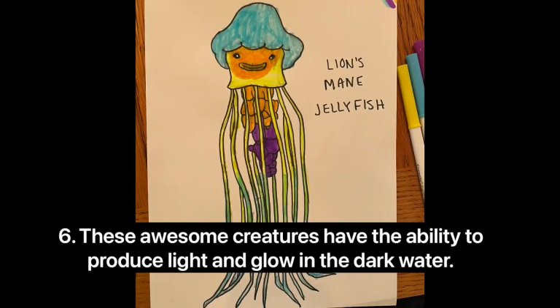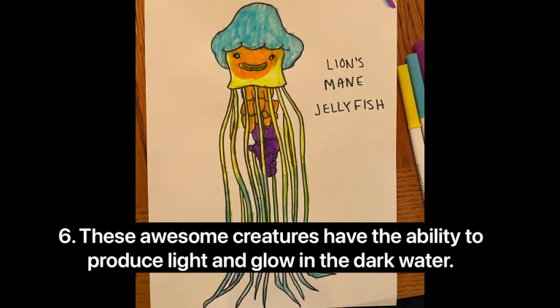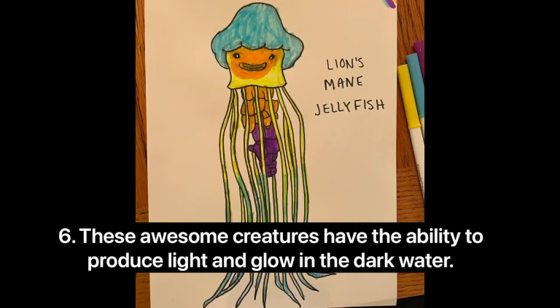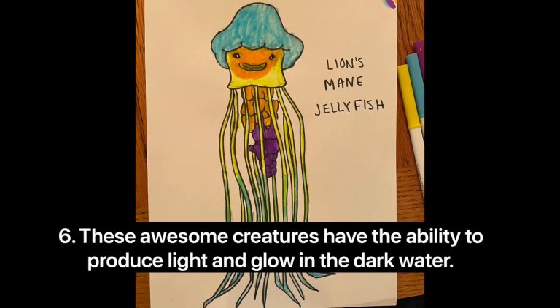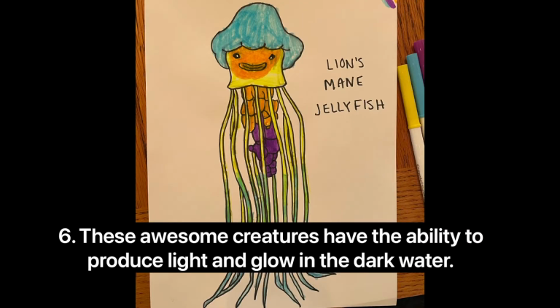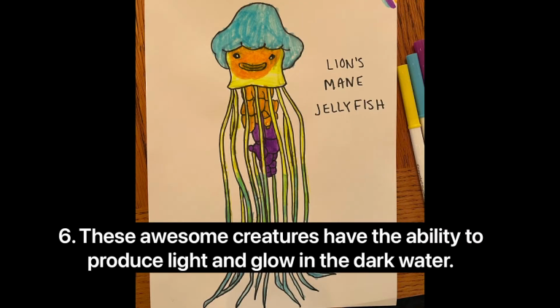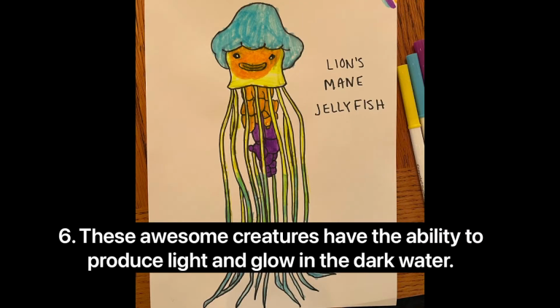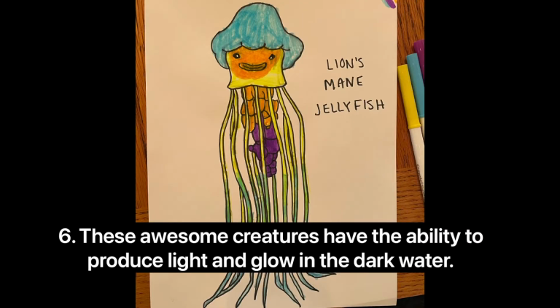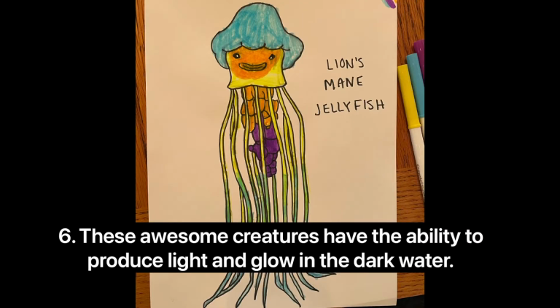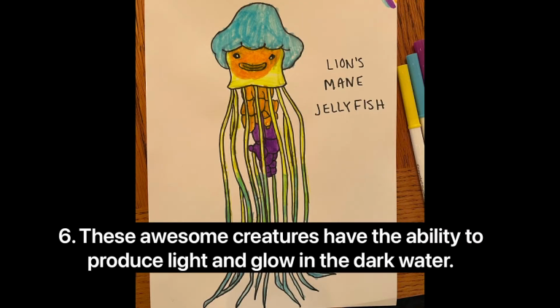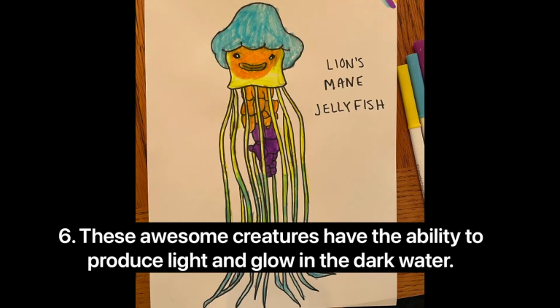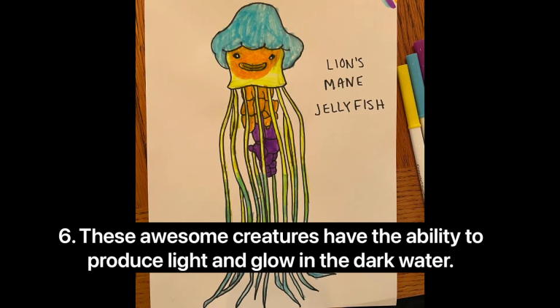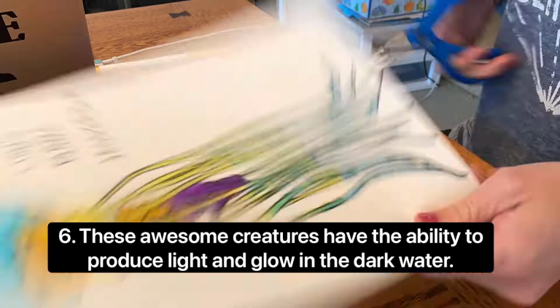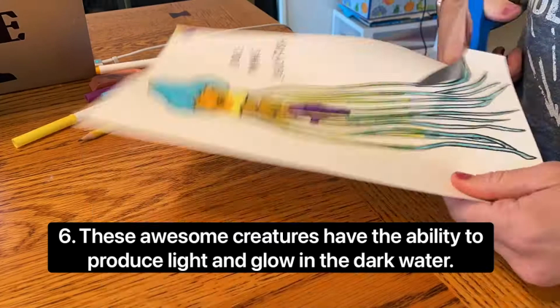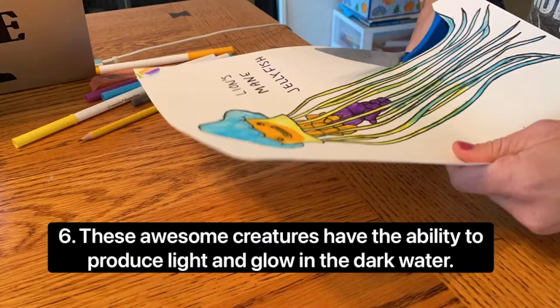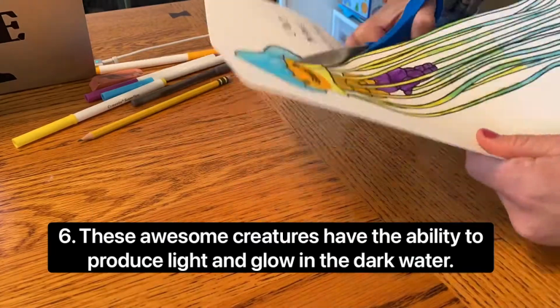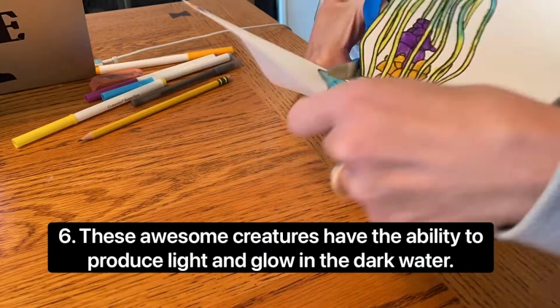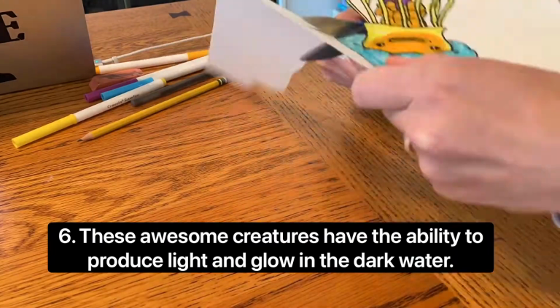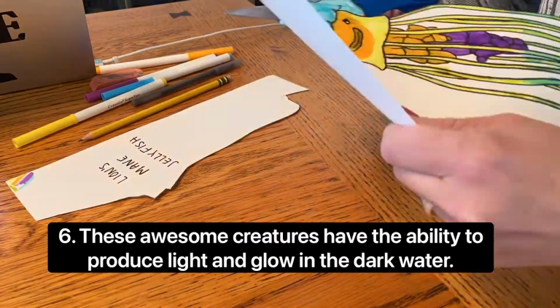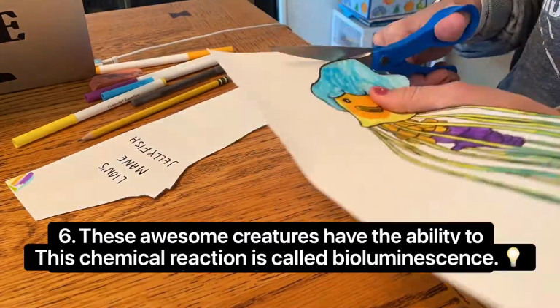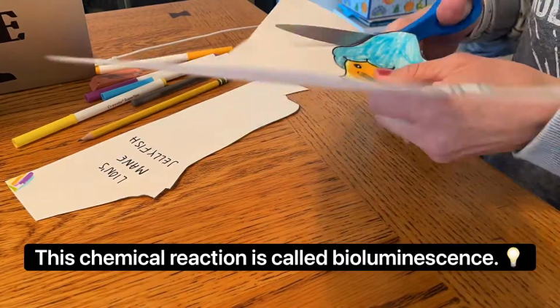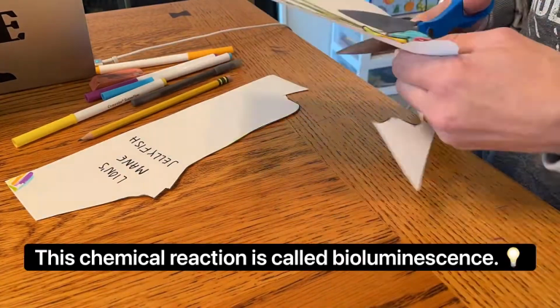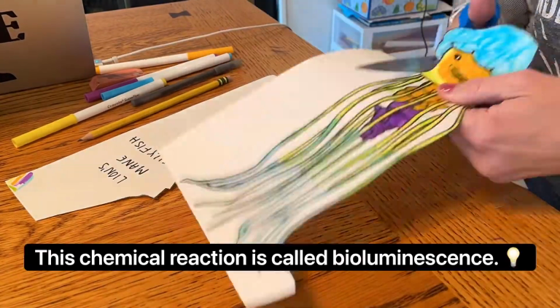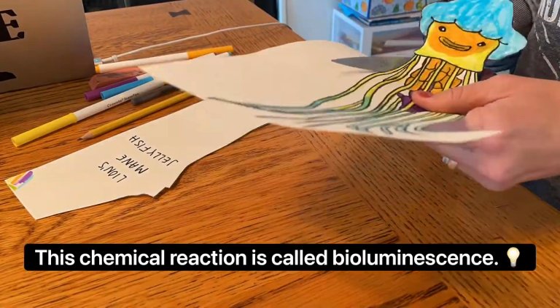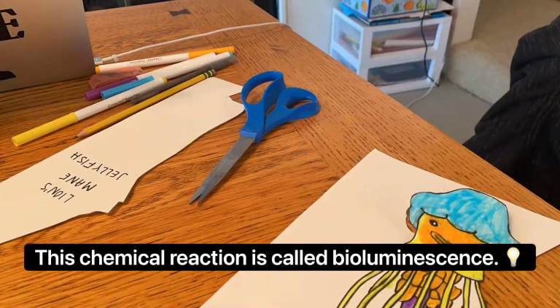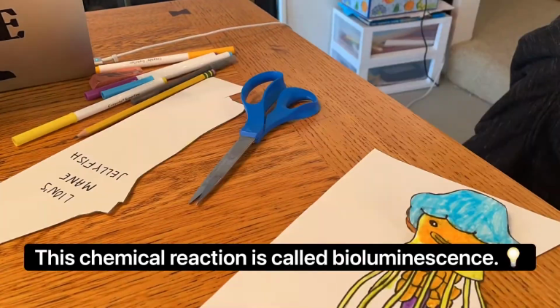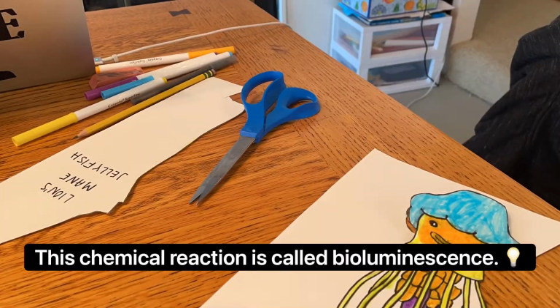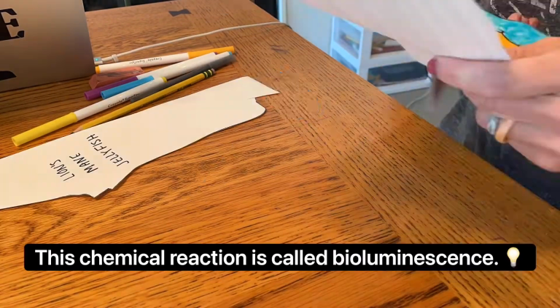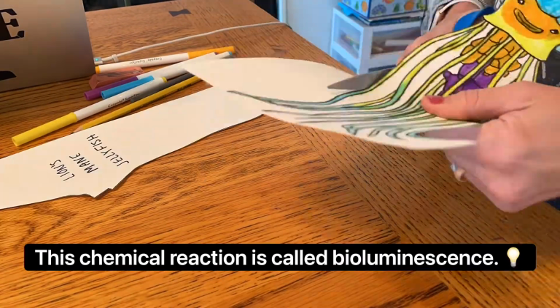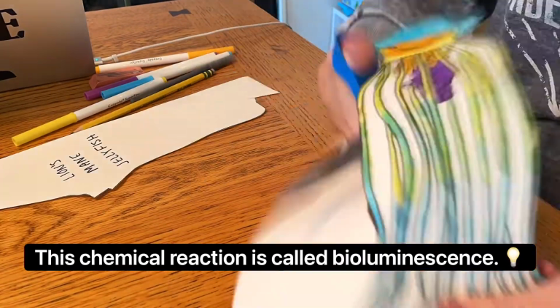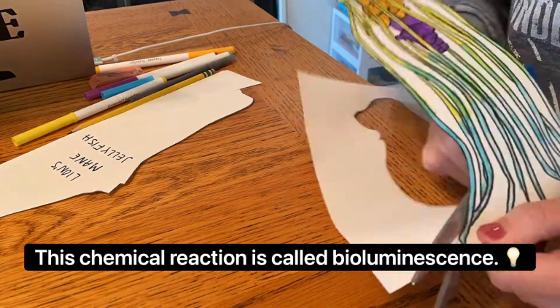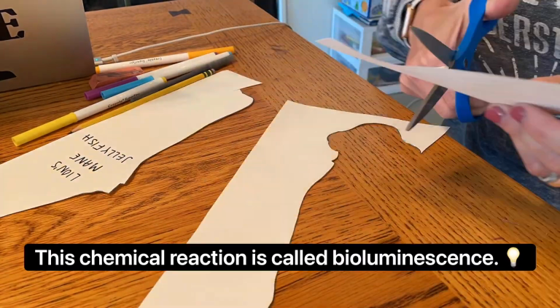These awesome creatures have the ability to produce light and glow in the dark. This chemical reaction is called bioluminescence.